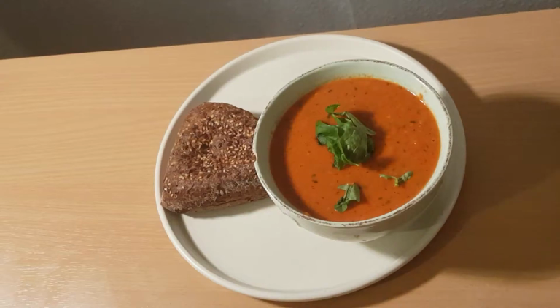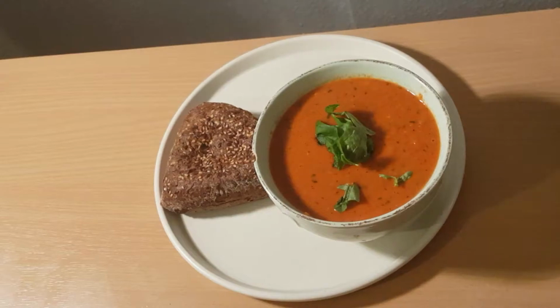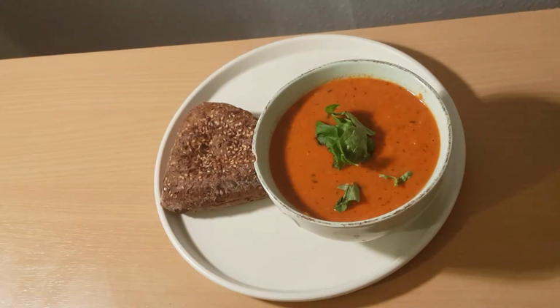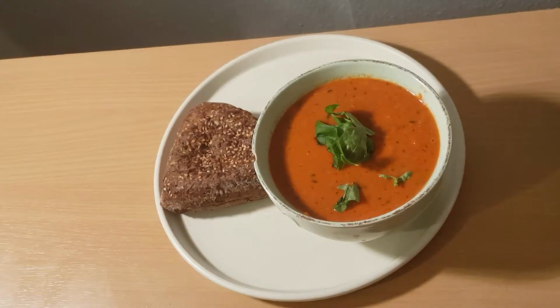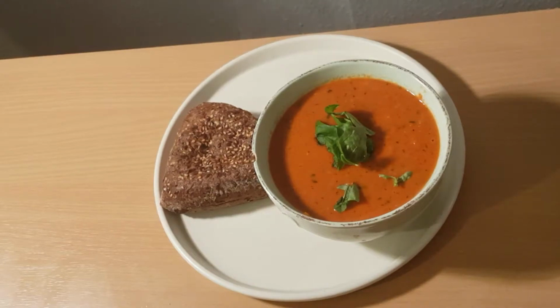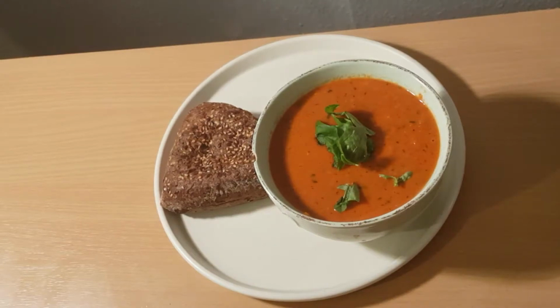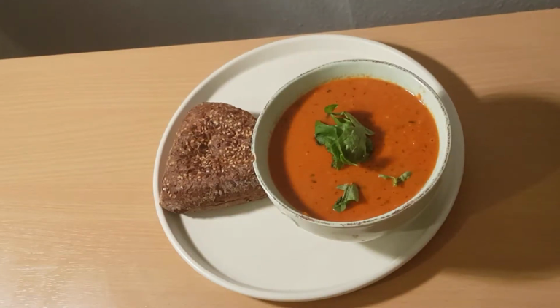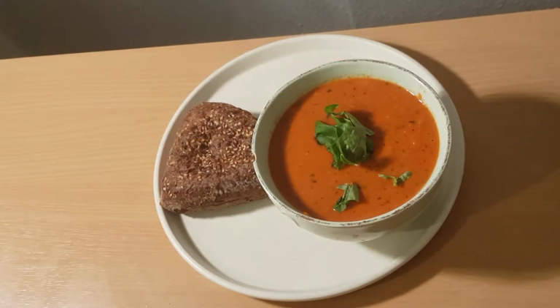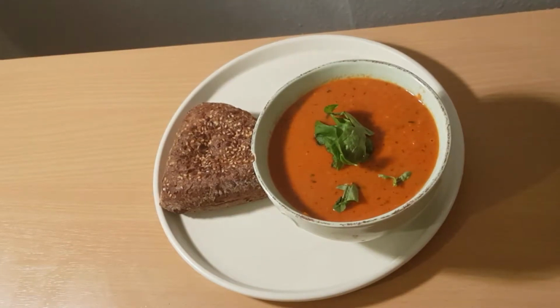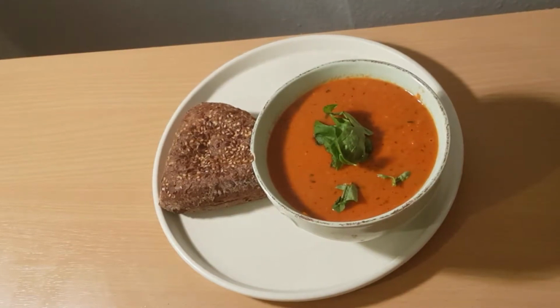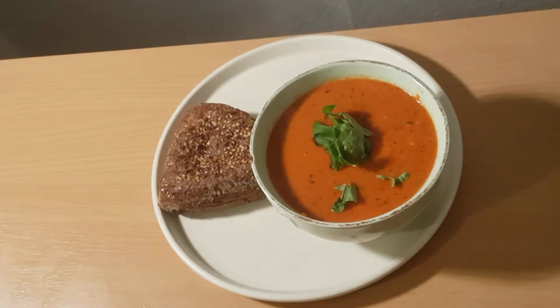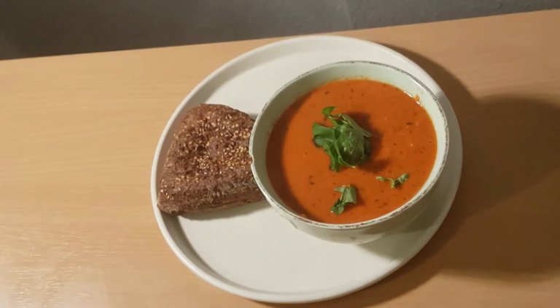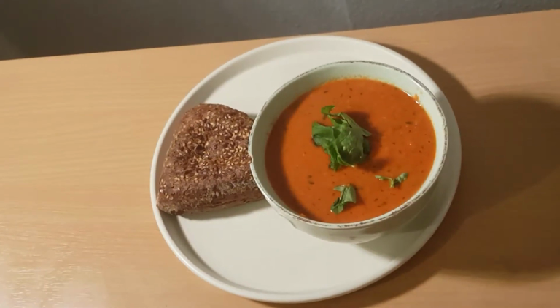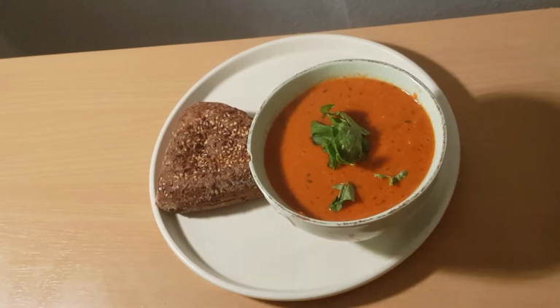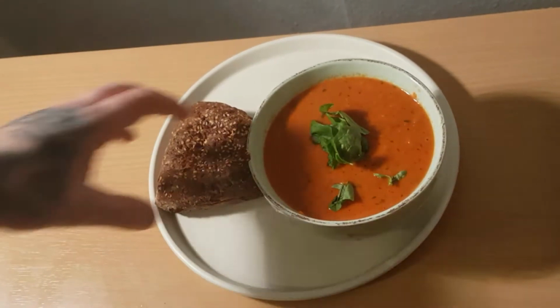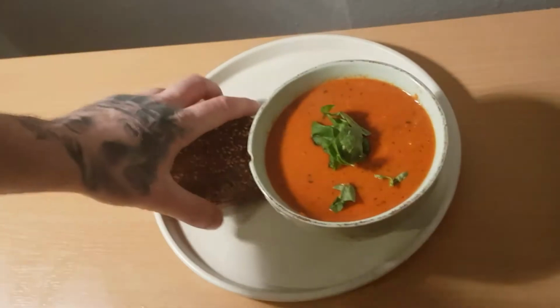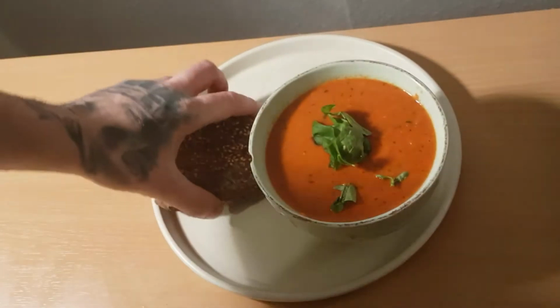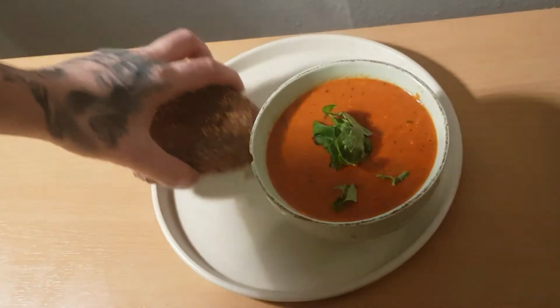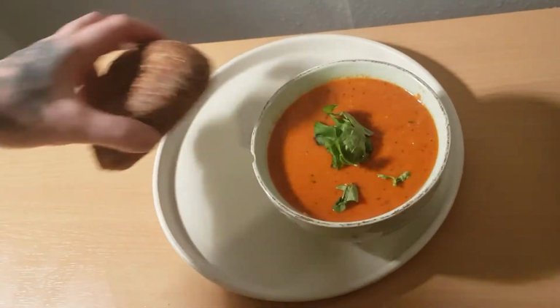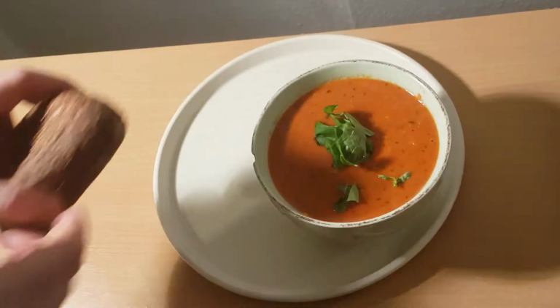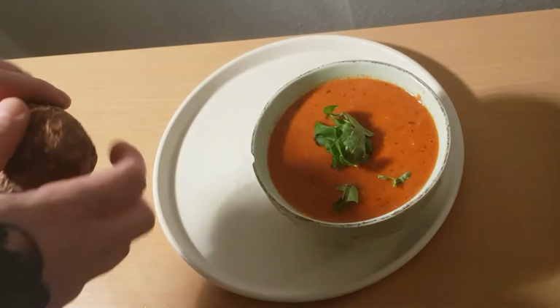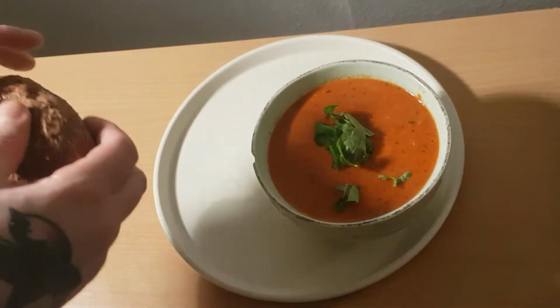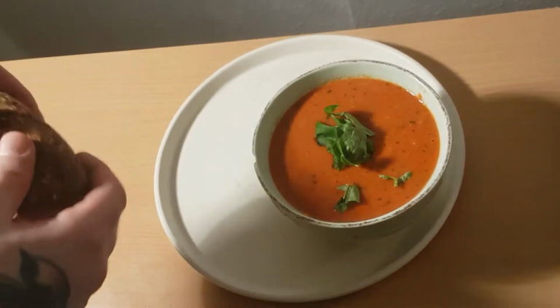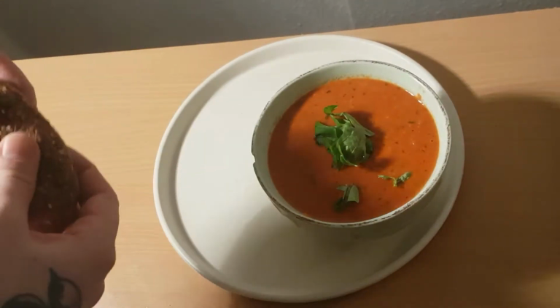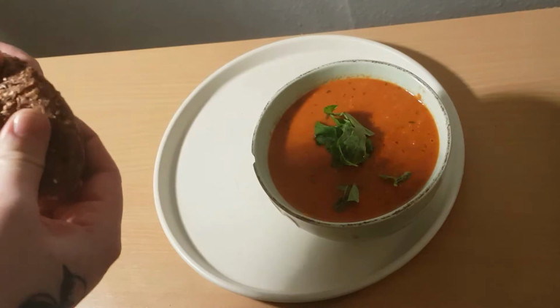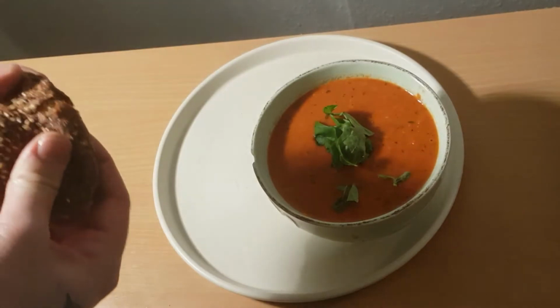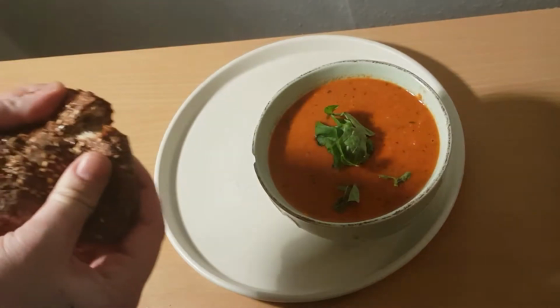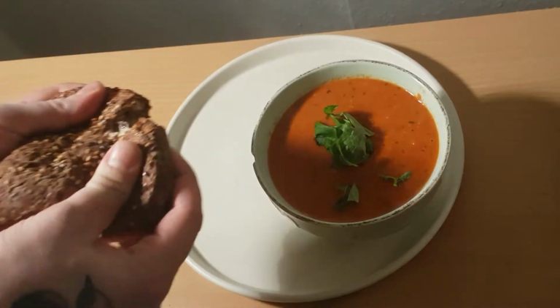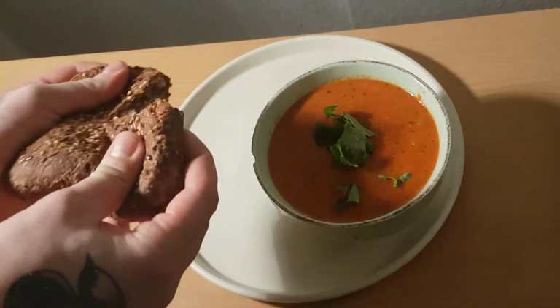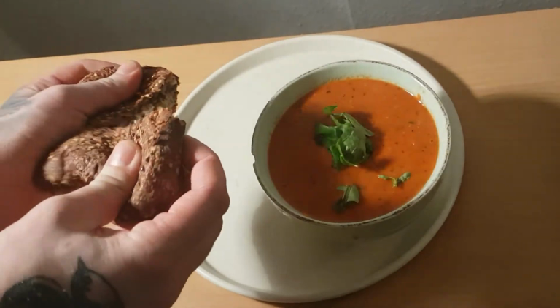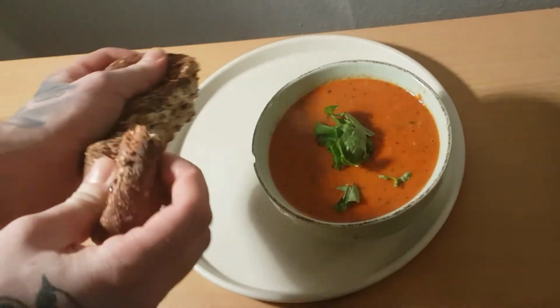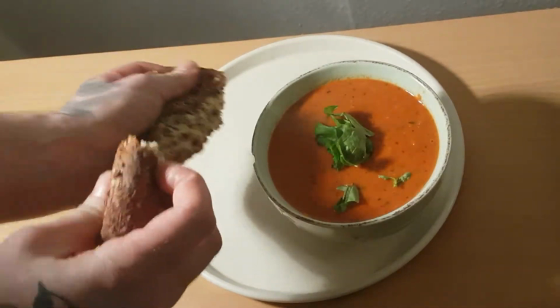What's up? This is Chef Dale and this is the best red pepper and tomato soup you'll ever have. So let's get cracking.